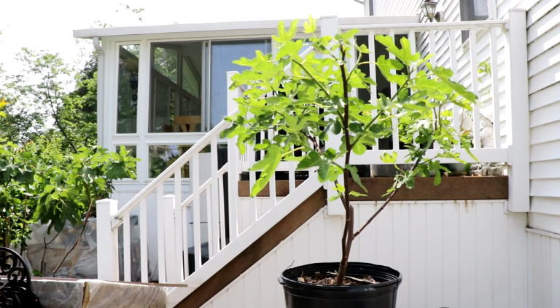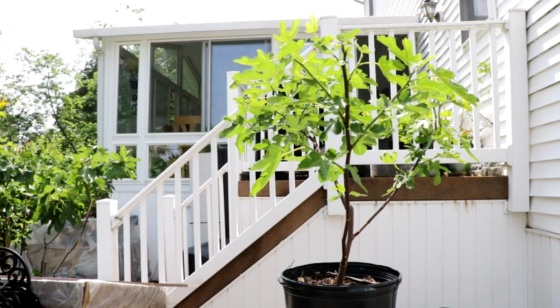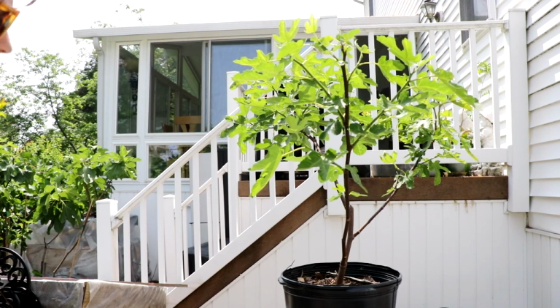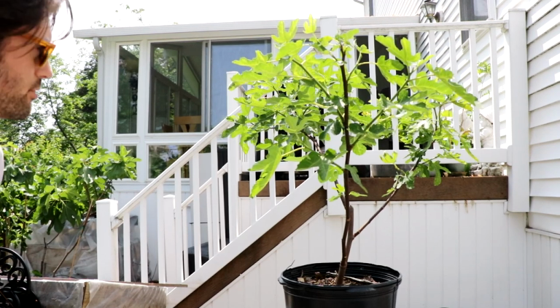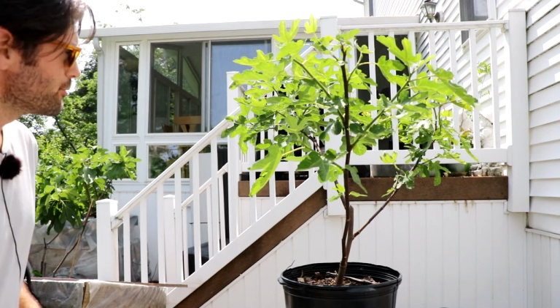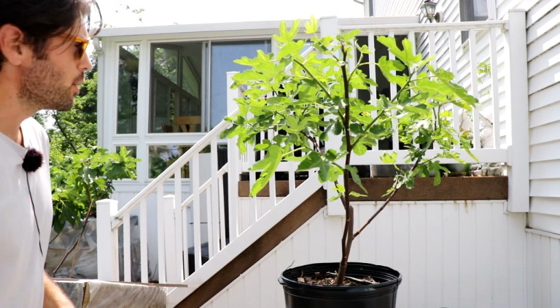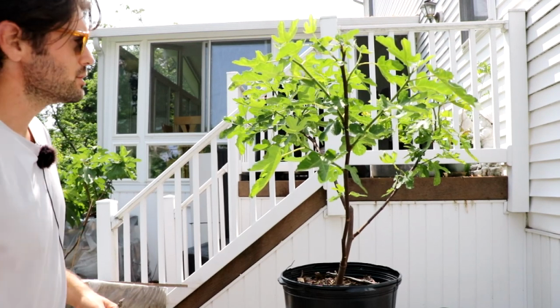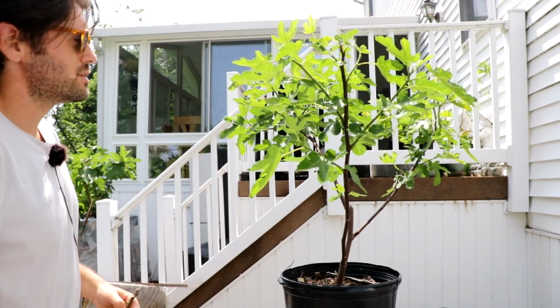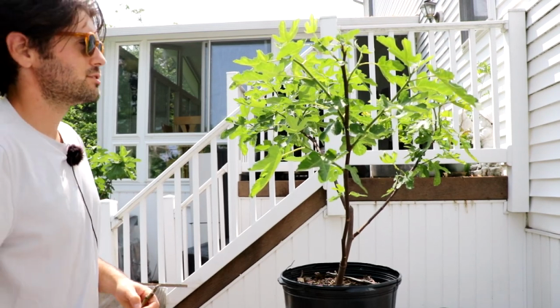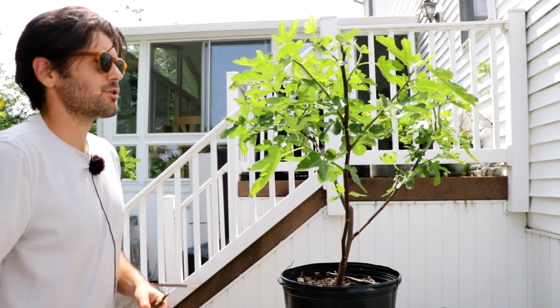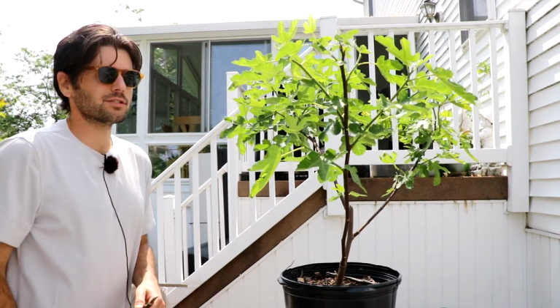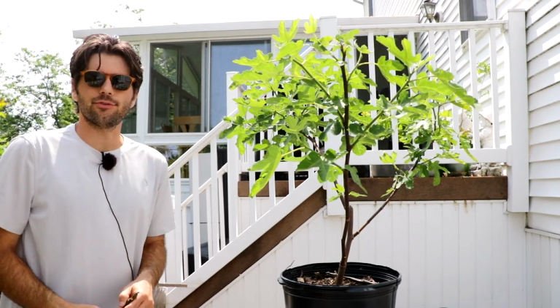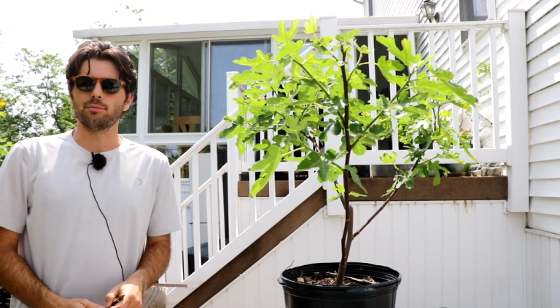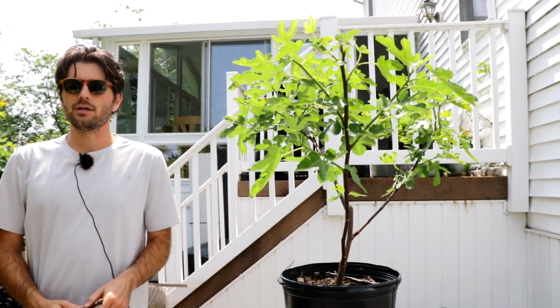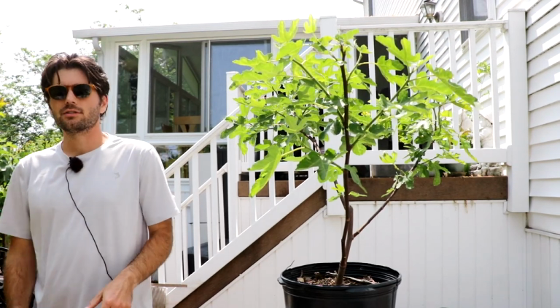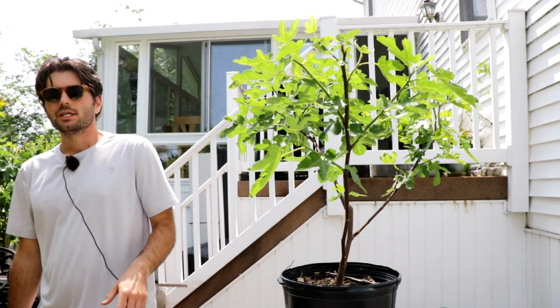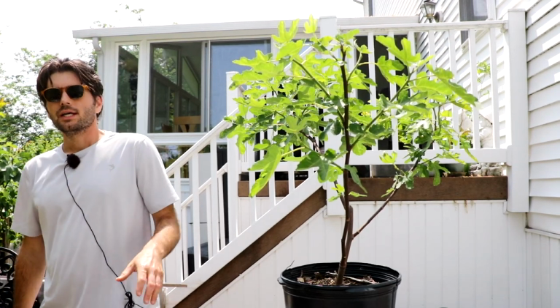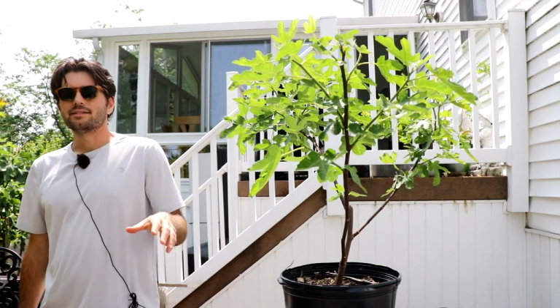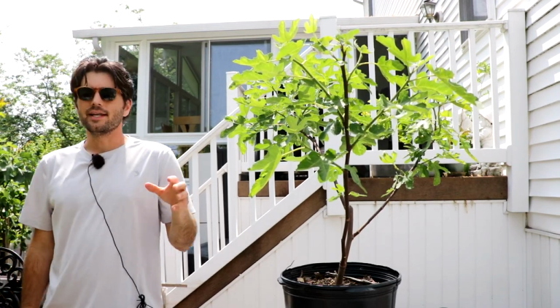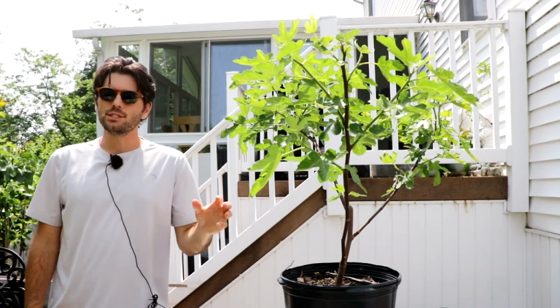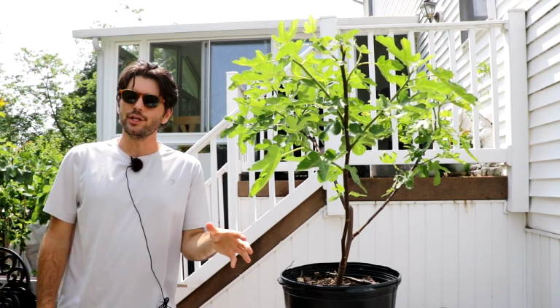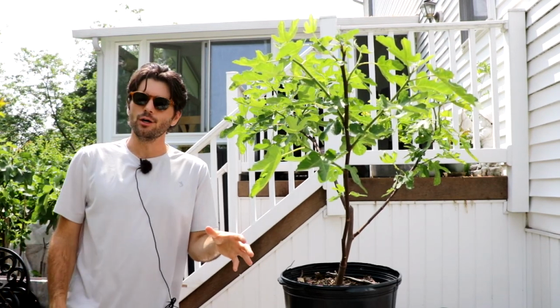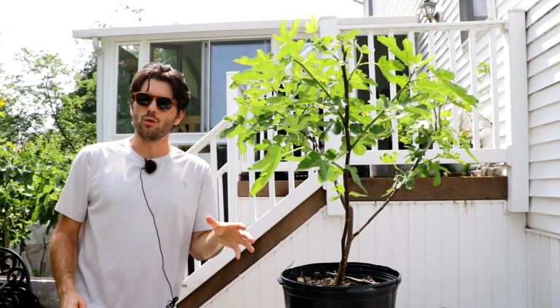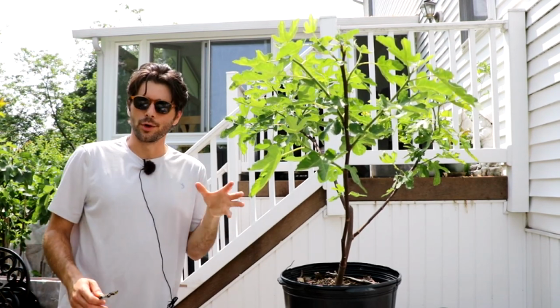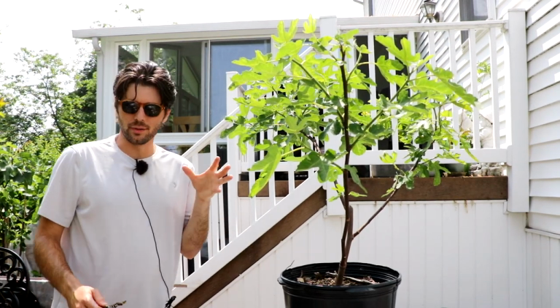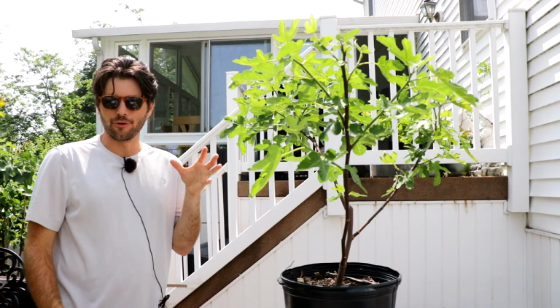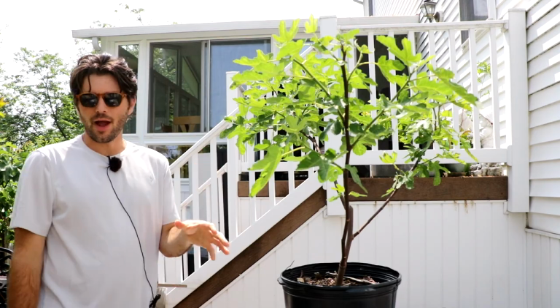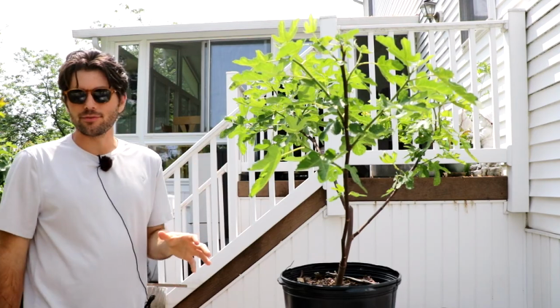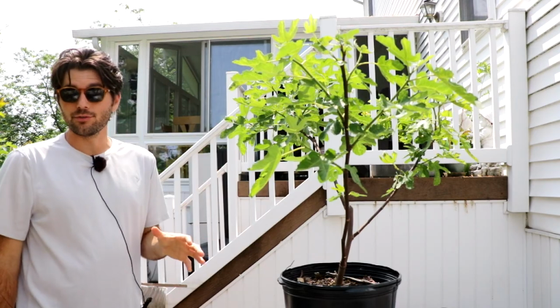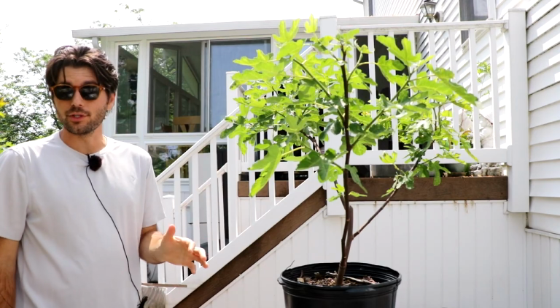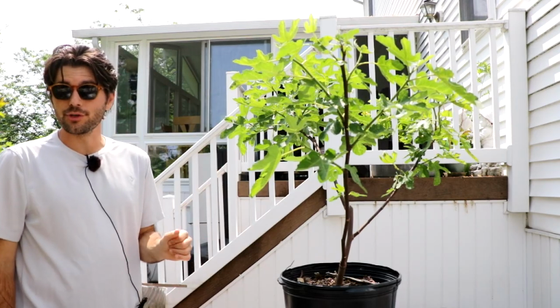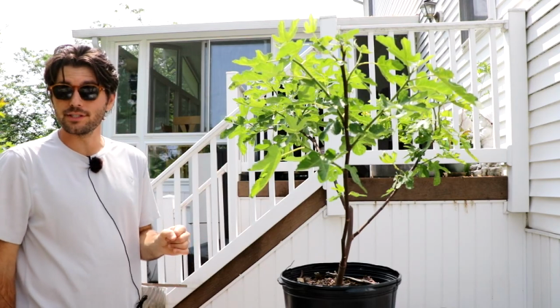All right, fig growers, this is Ross the Fig Boss. In today's video, we're gonna be grafting fig trees.